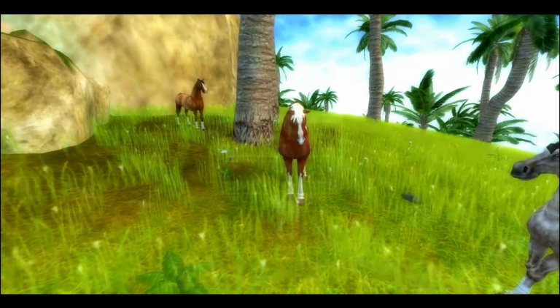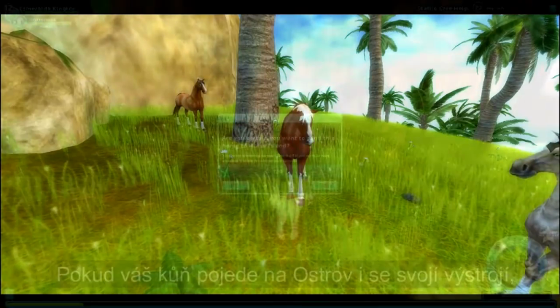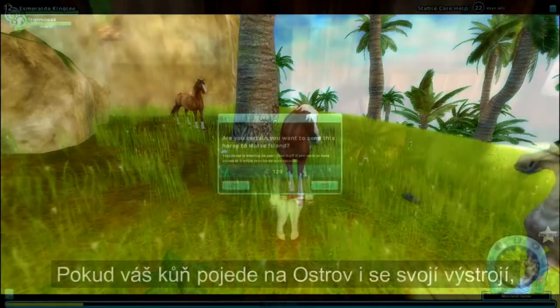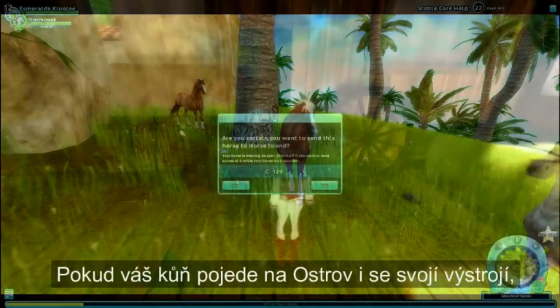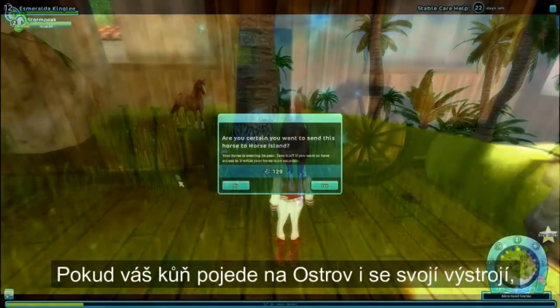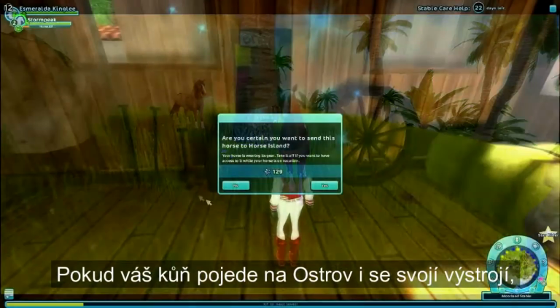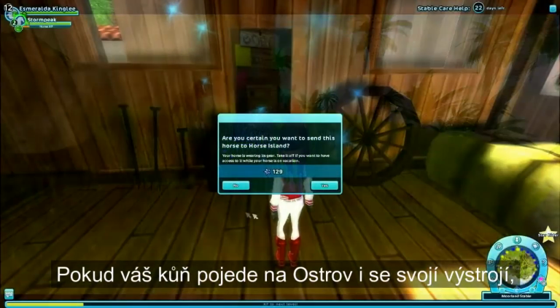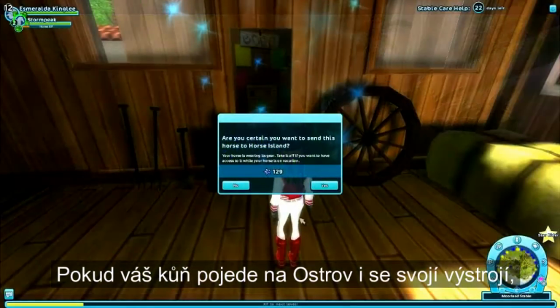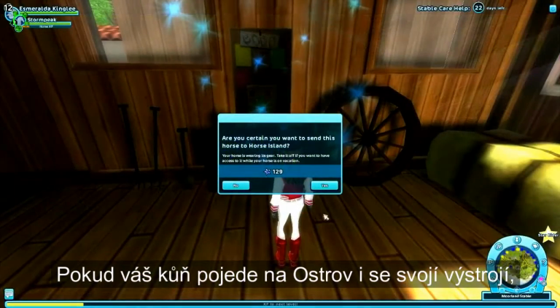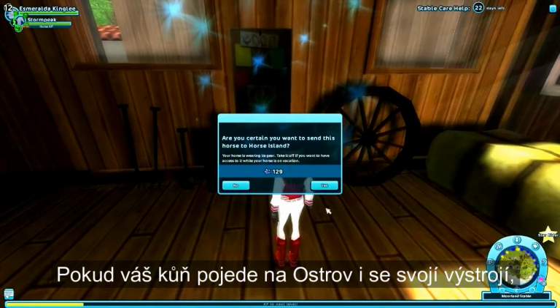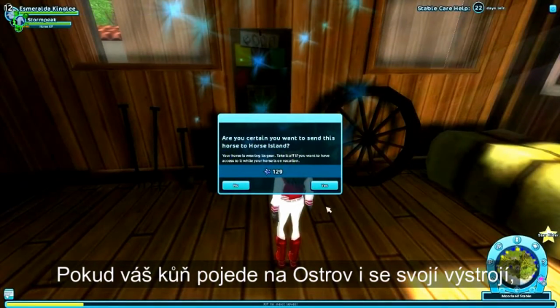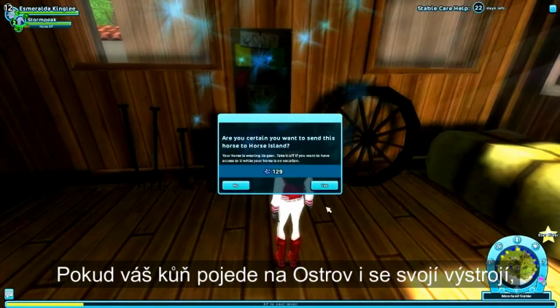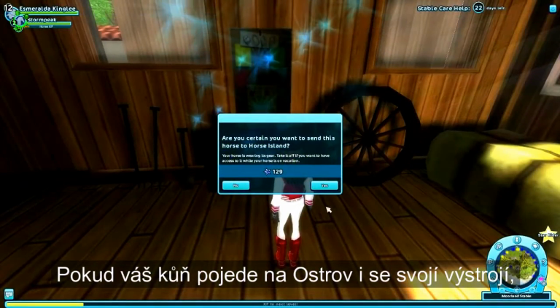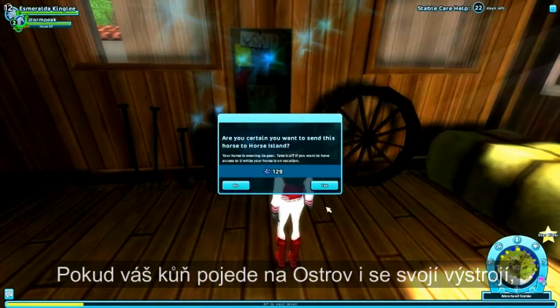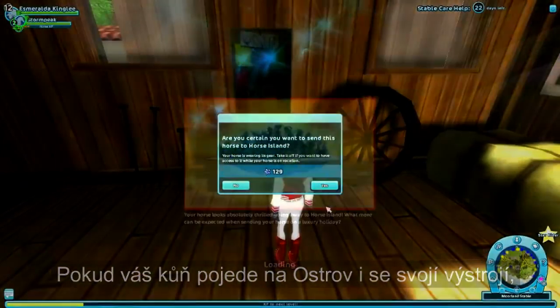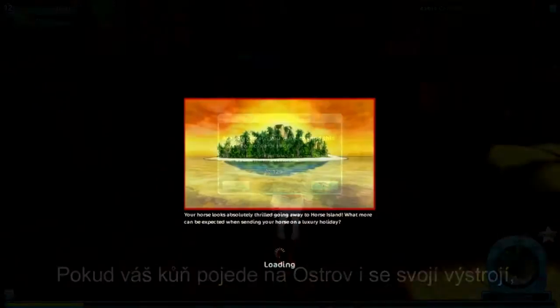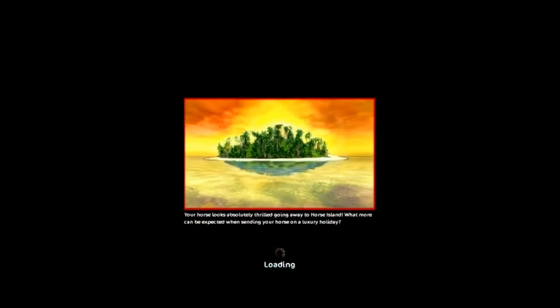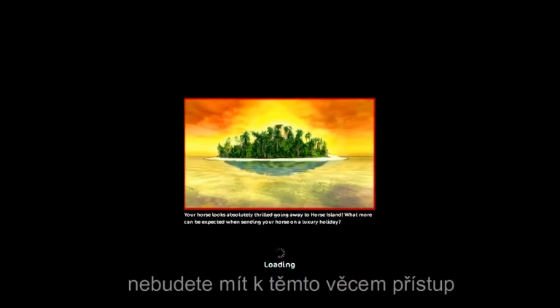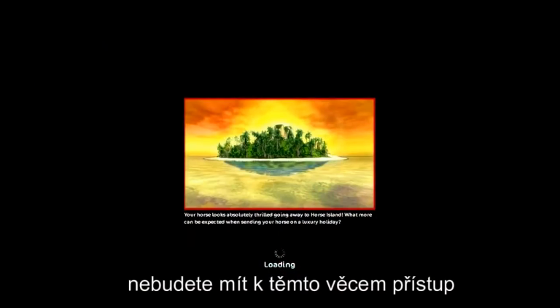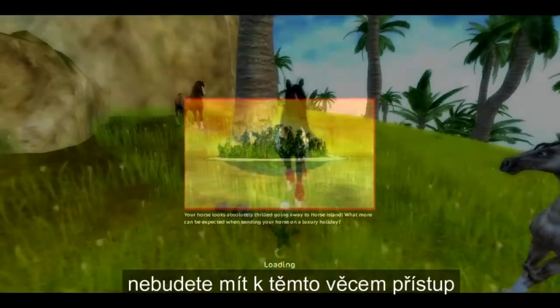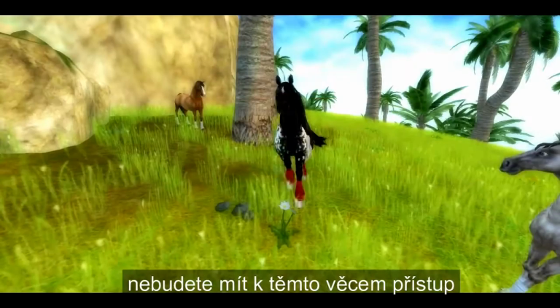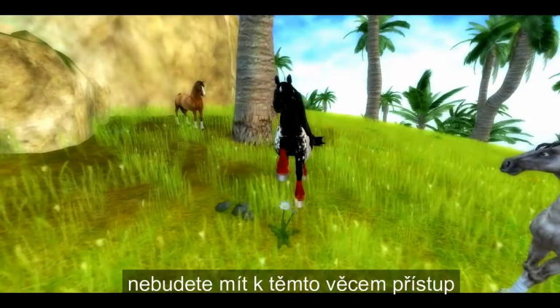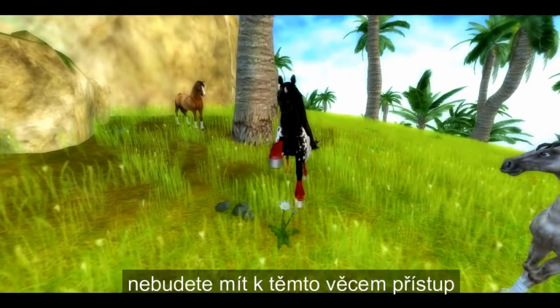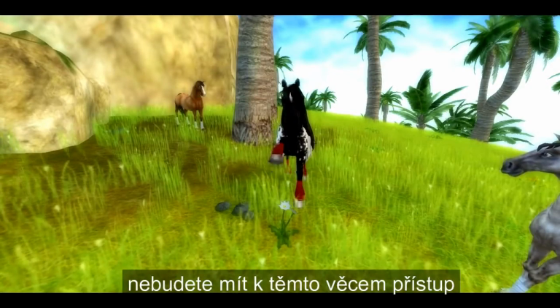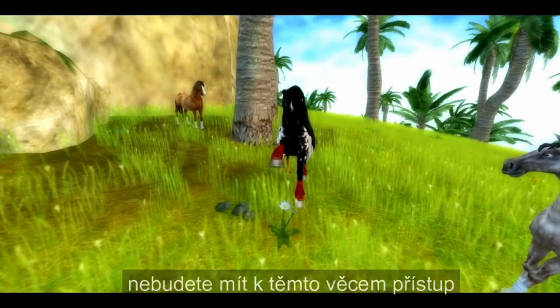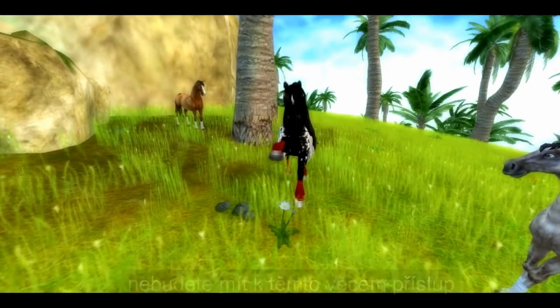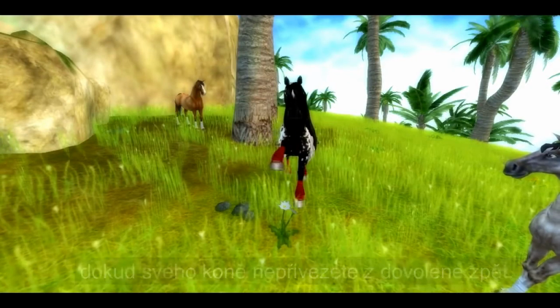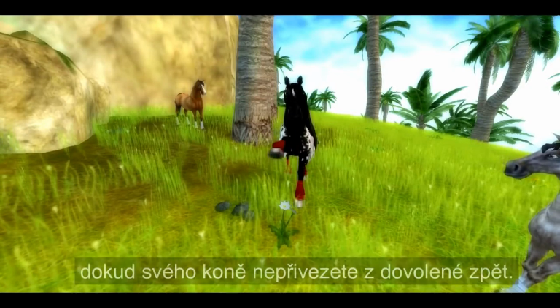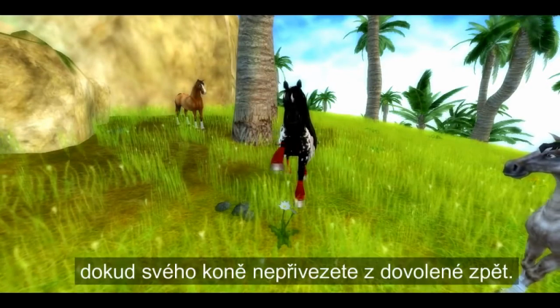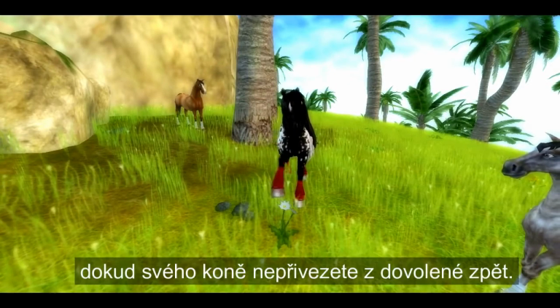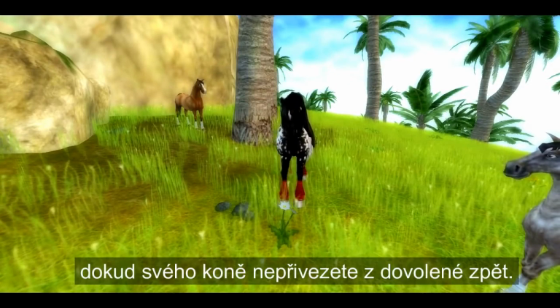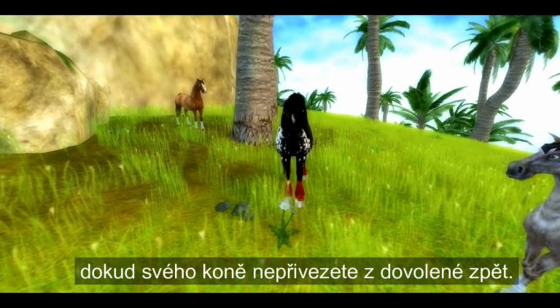If your horse is sent to Horse Island while wearing equipment or tack, you won't be able to access those pieces until you bring your horse back from vacation.